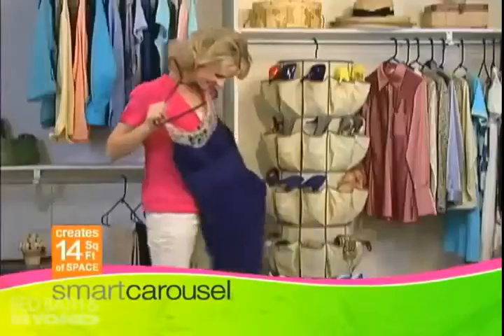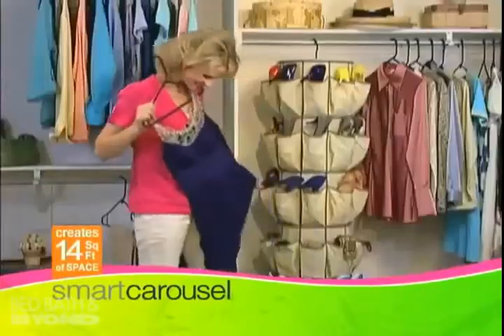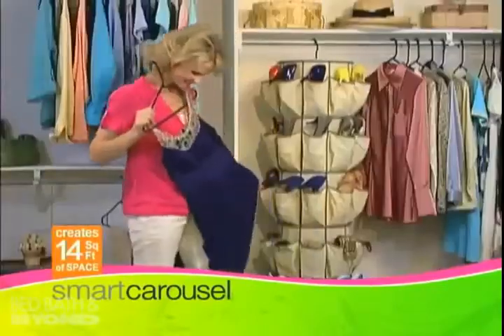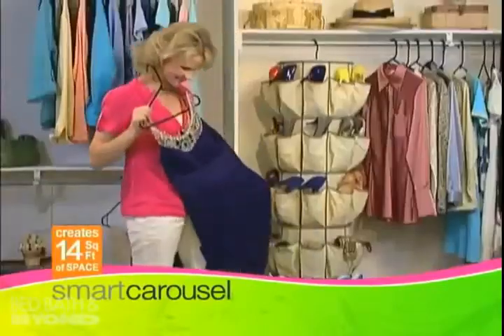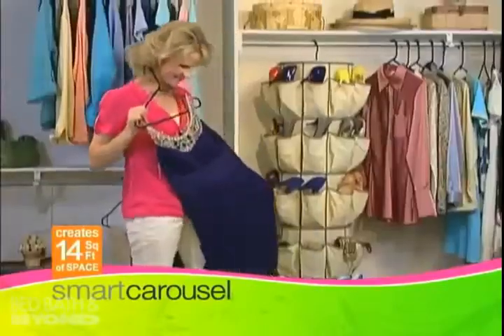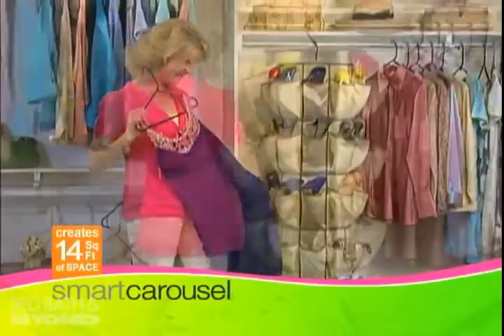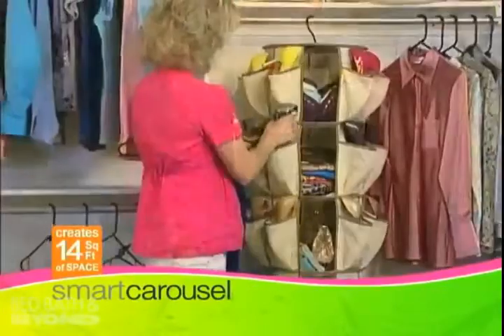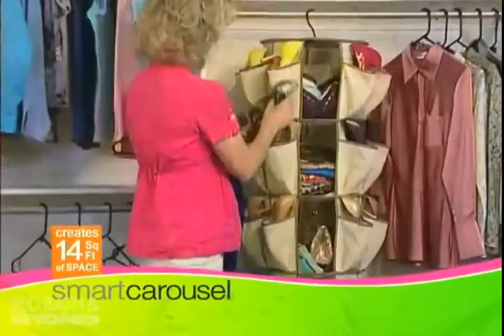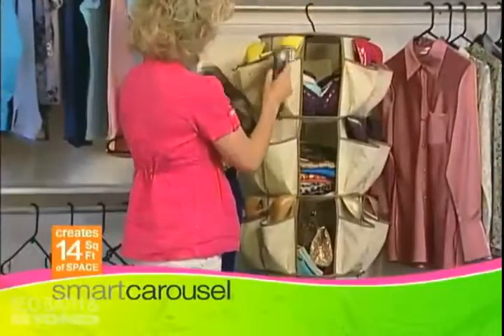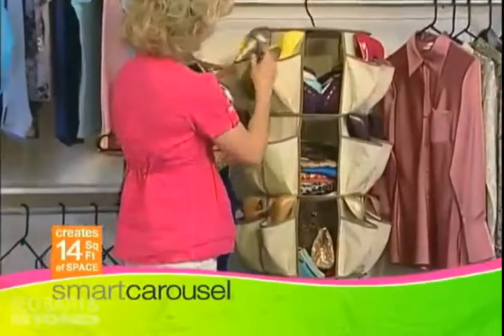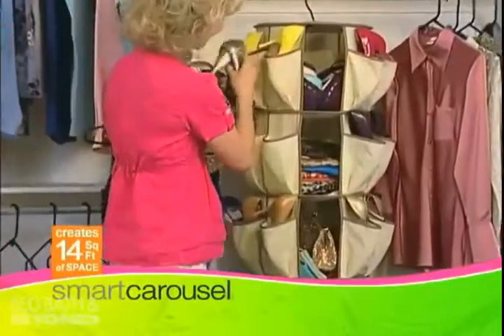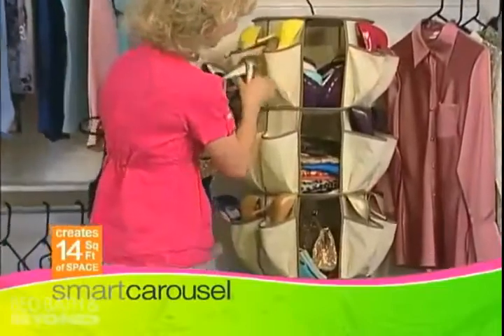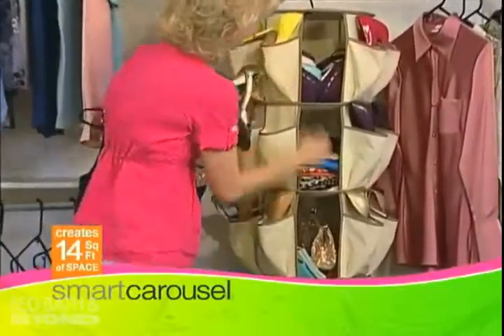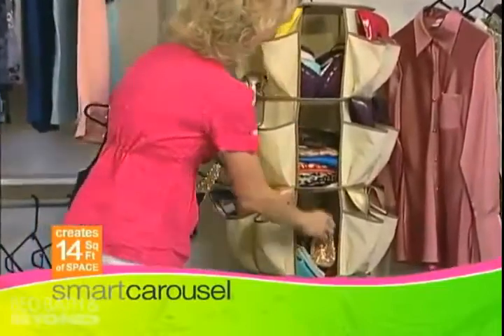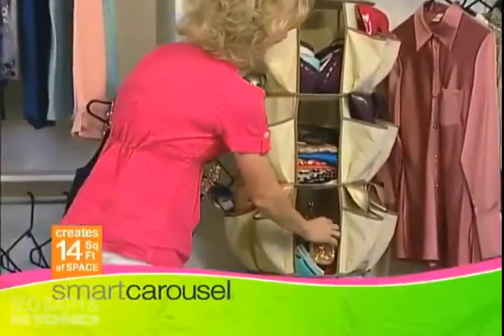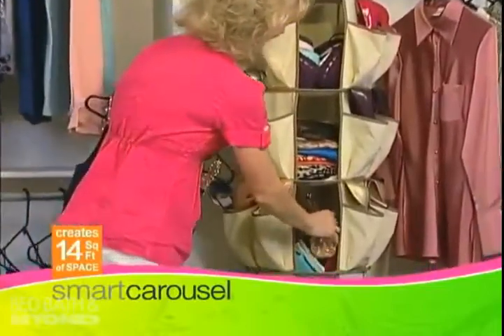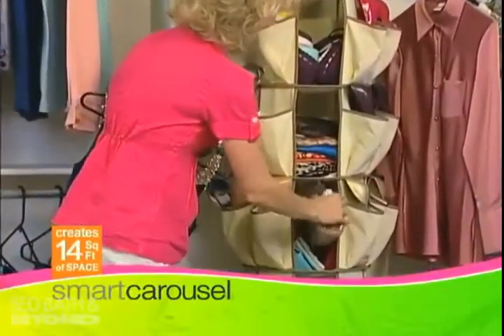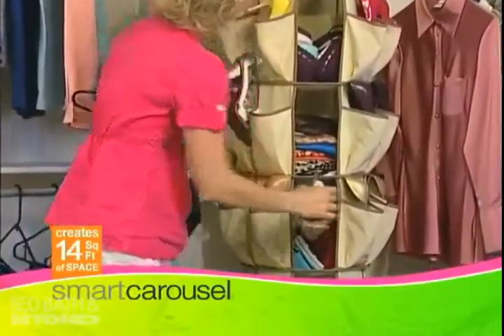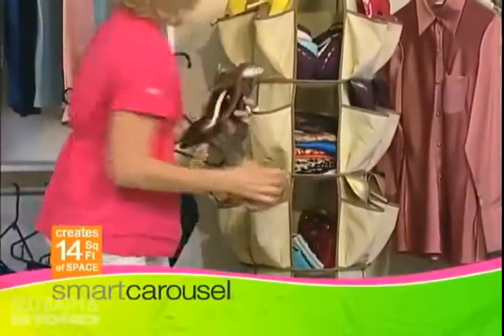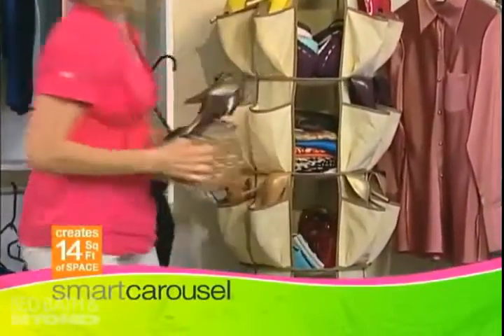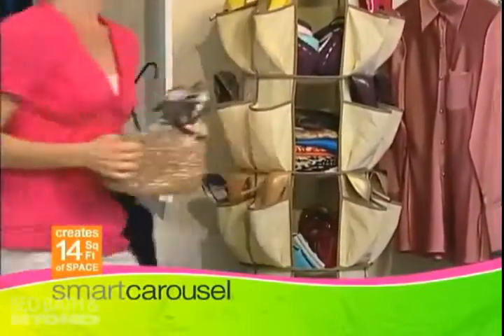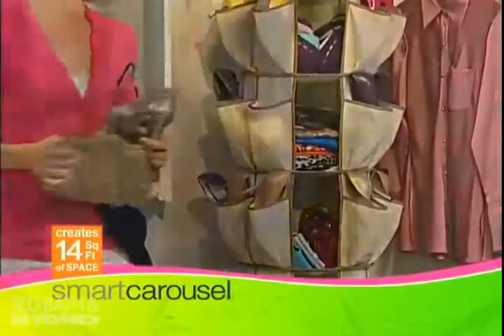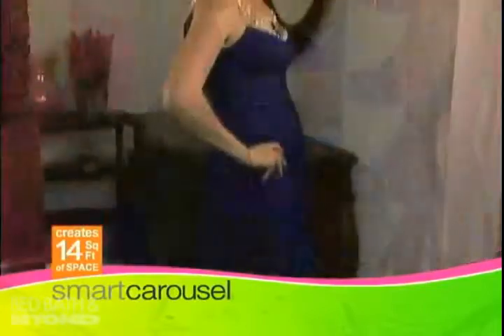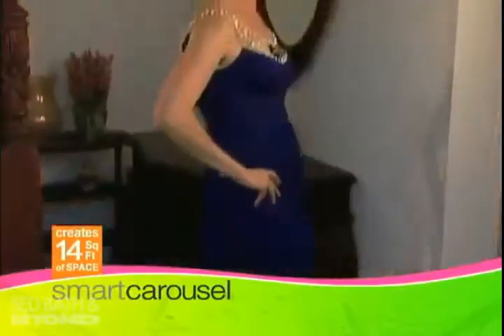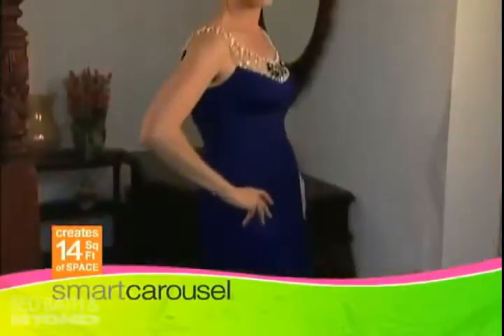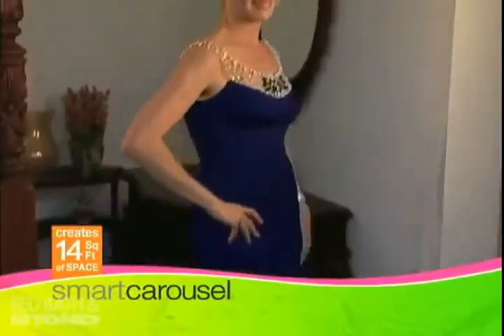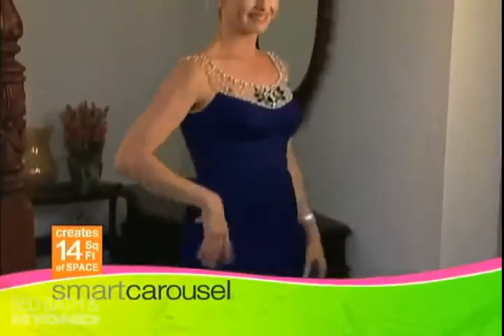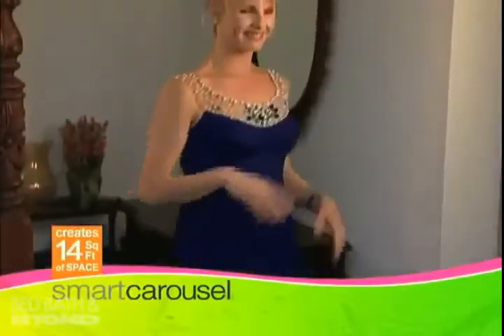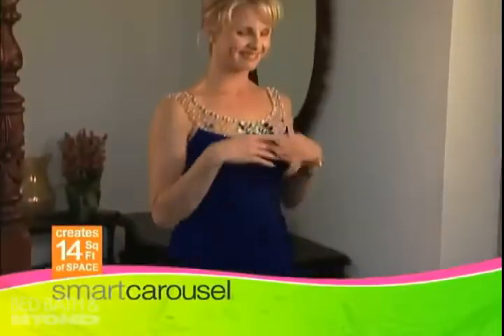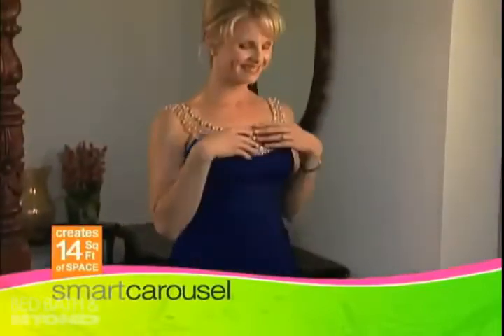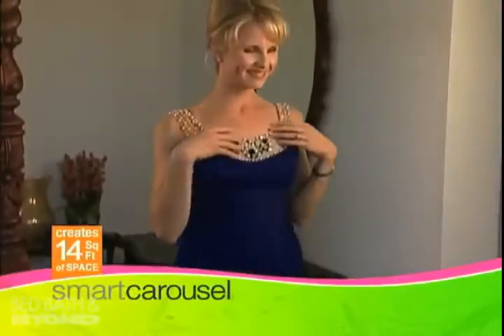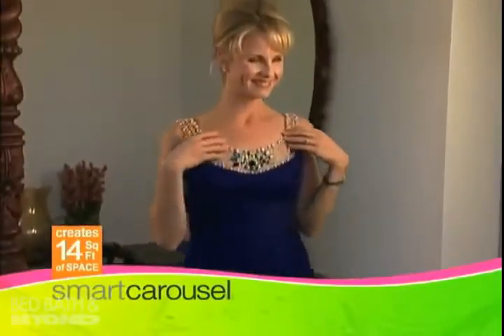Stay in style and coordinate your shoes with purses, sweaters, scarves and belts. You'll be ready to go in no time.